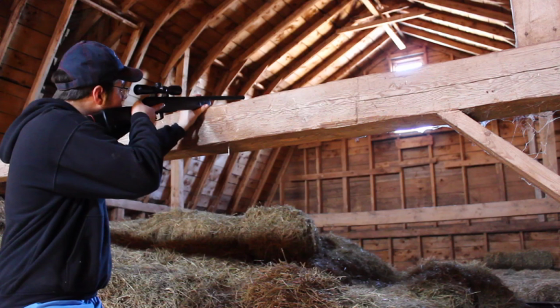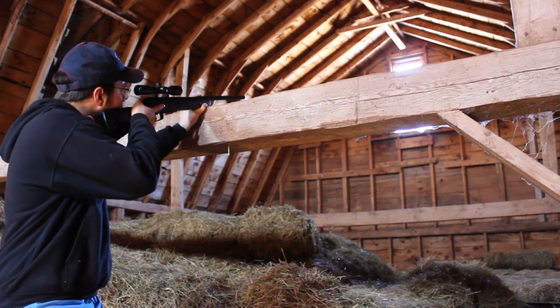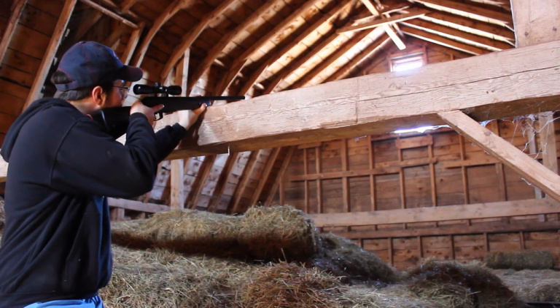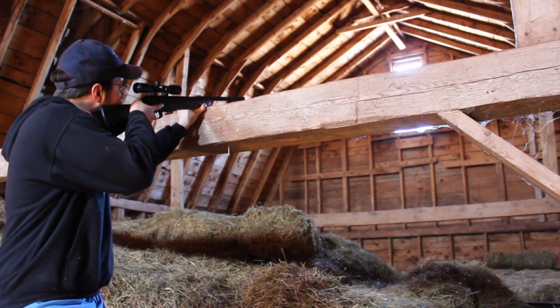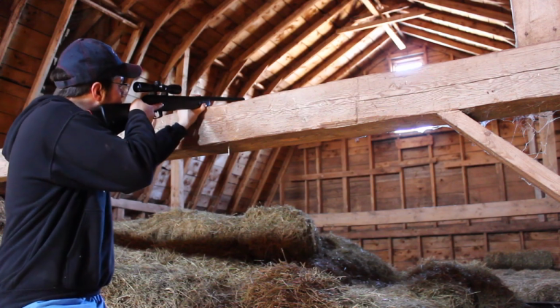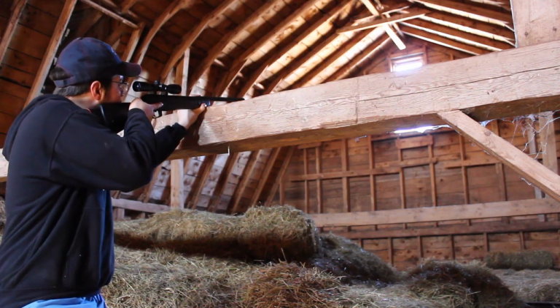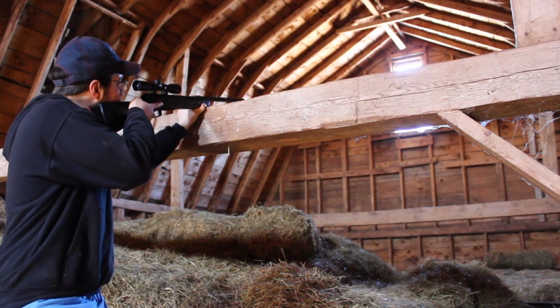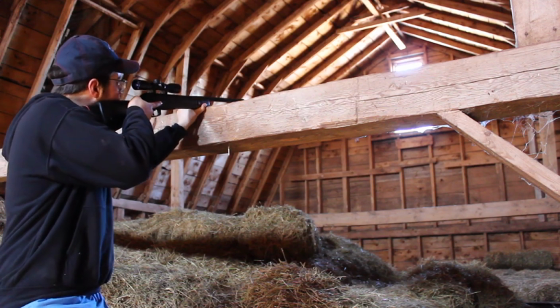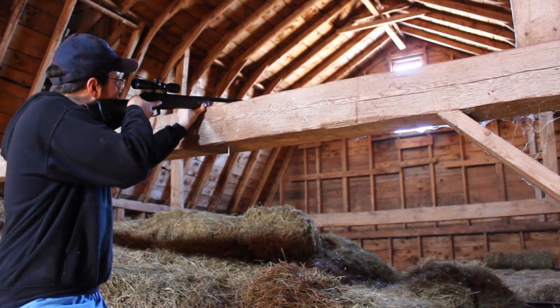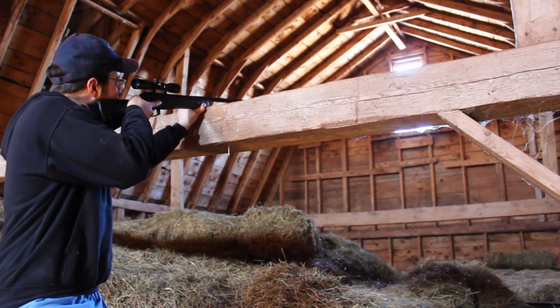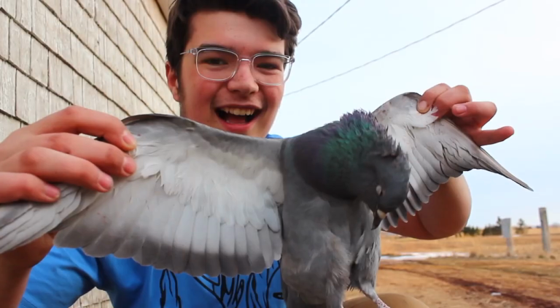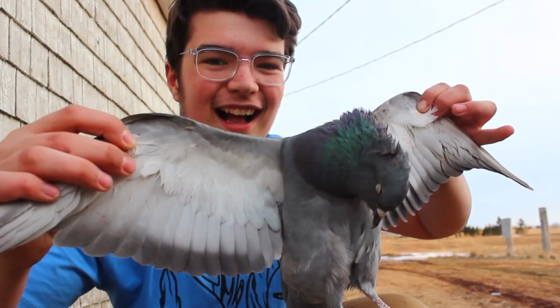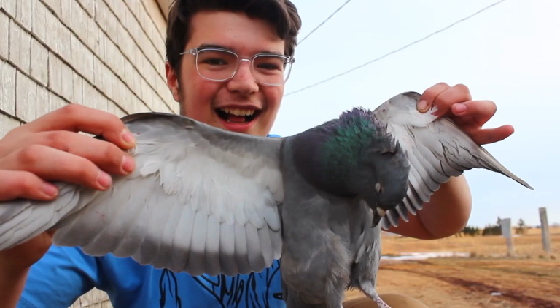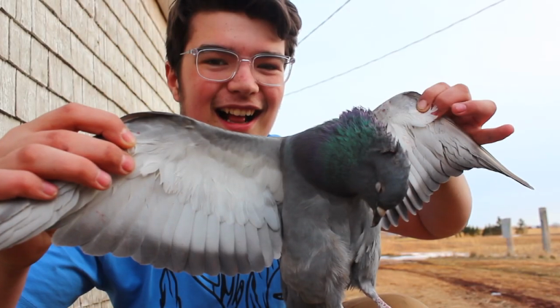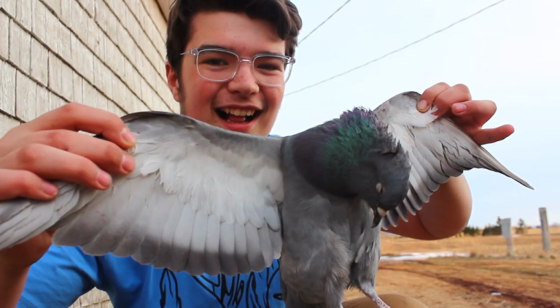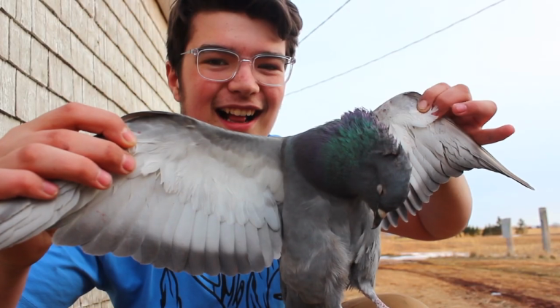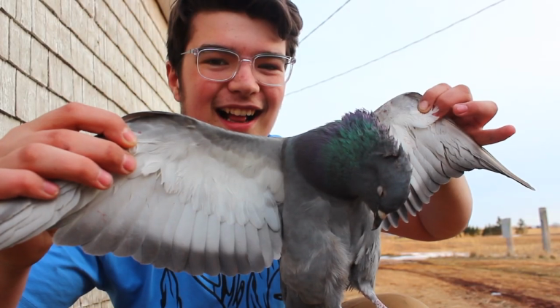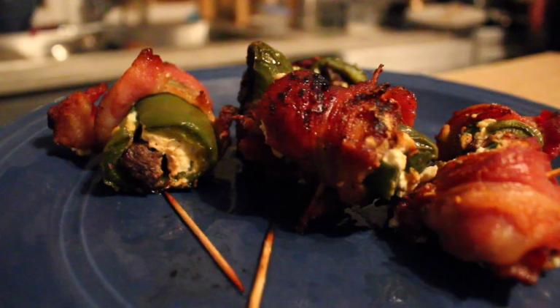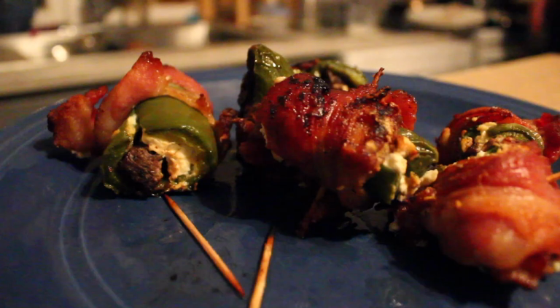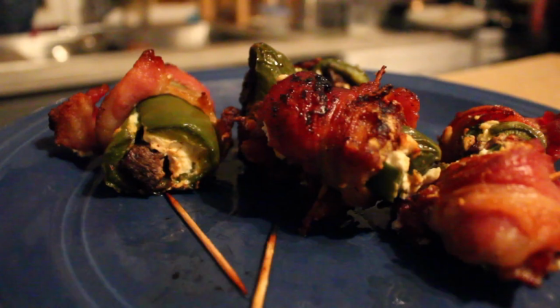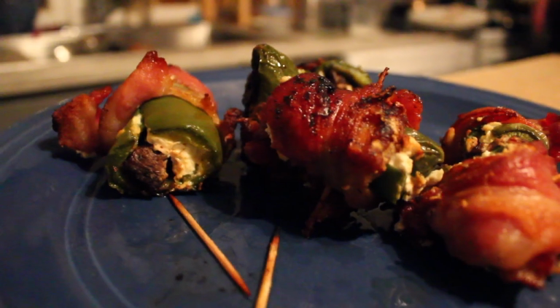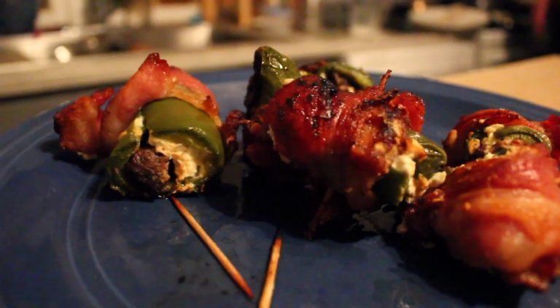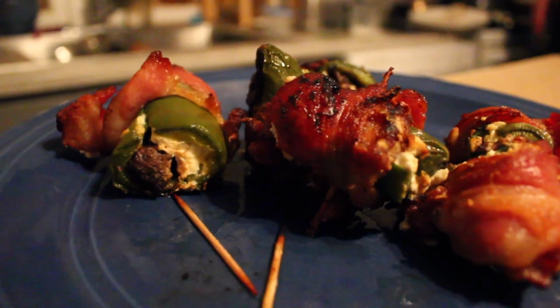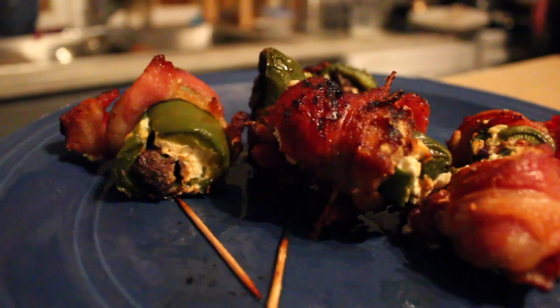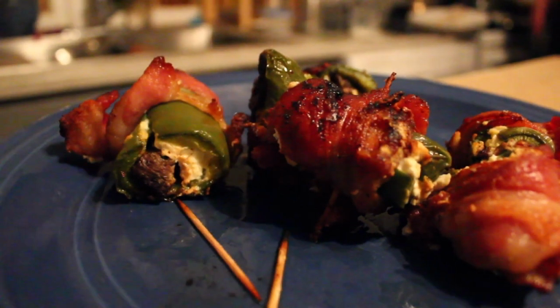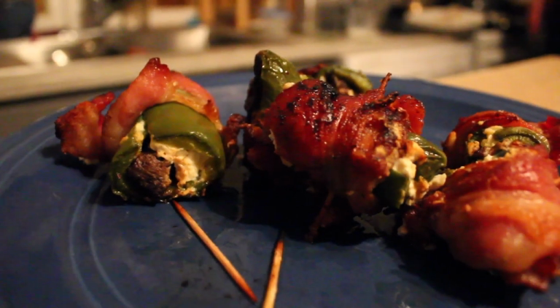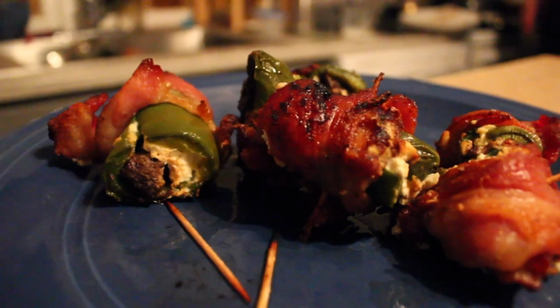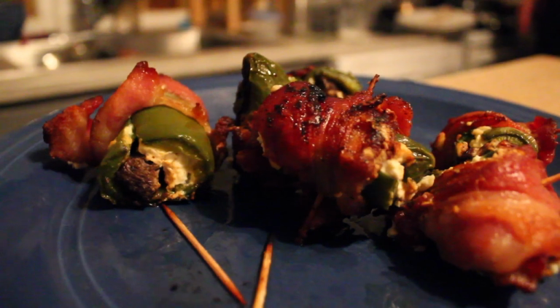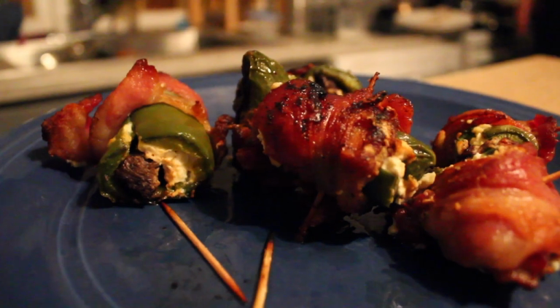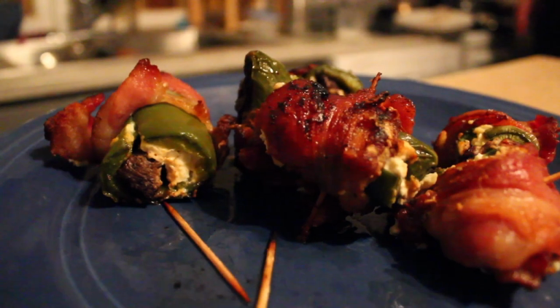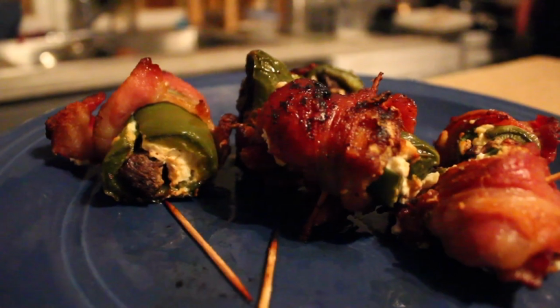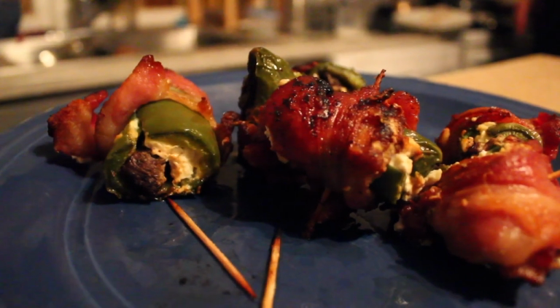Watch the video at the end to find out how I turn this pigeon into these bacon-wrapped bundles of goodness.